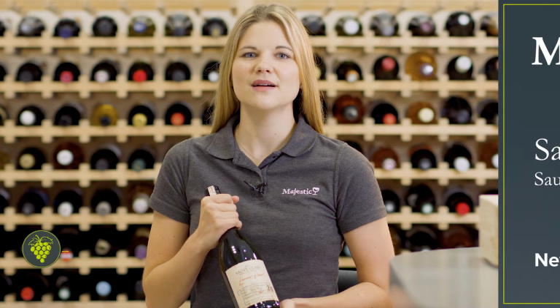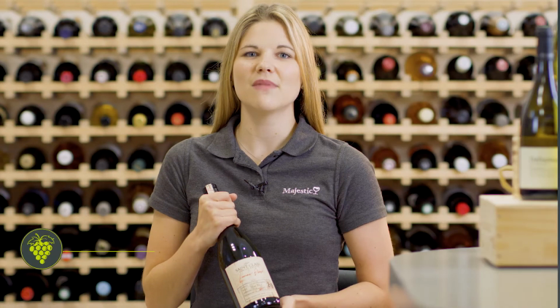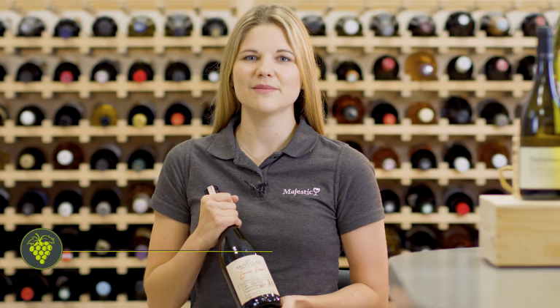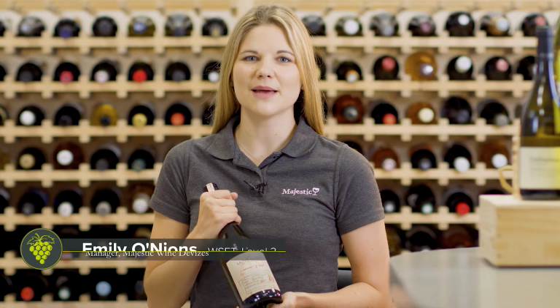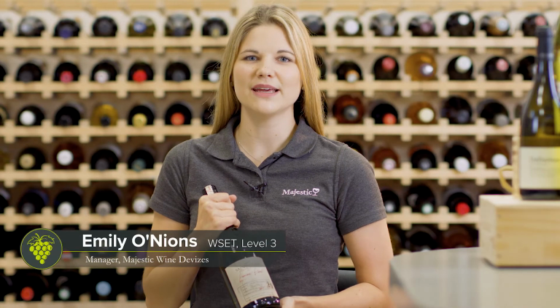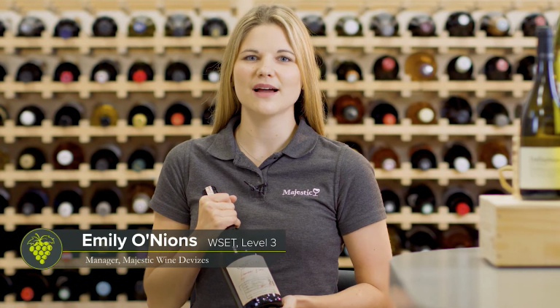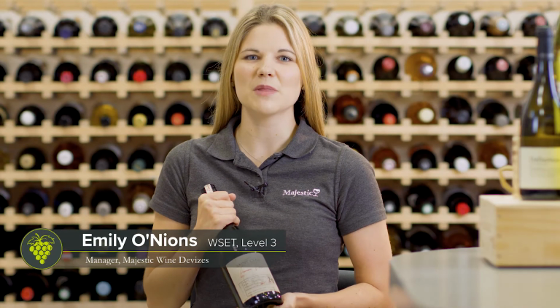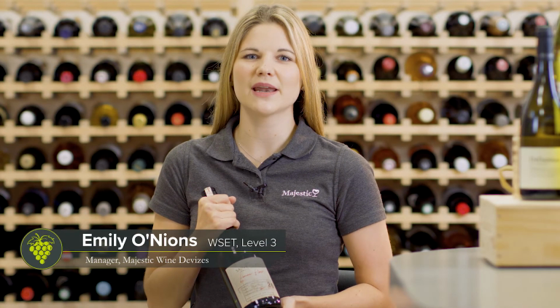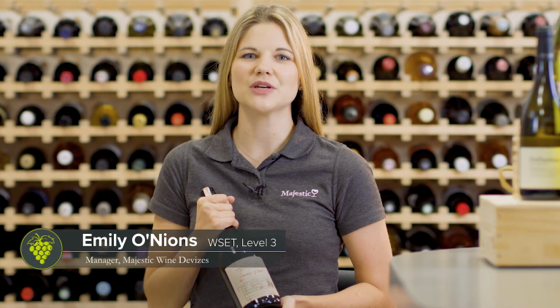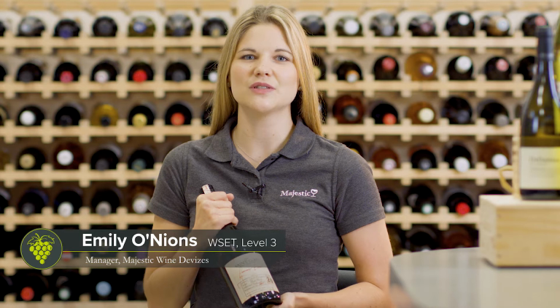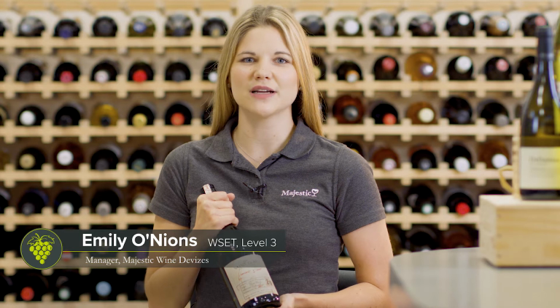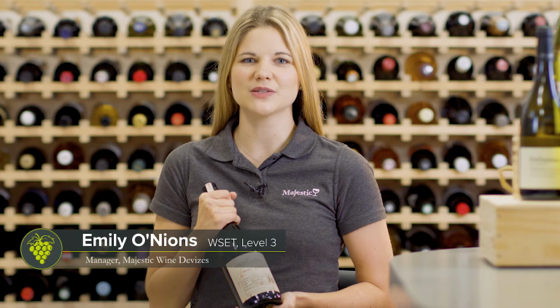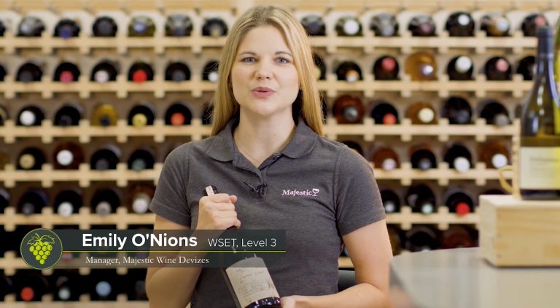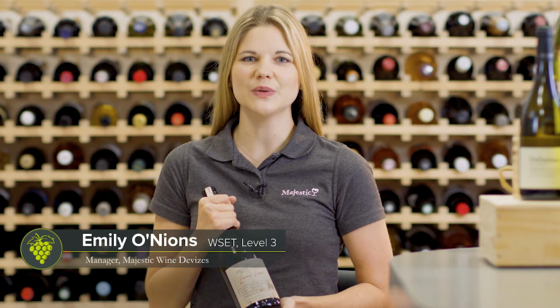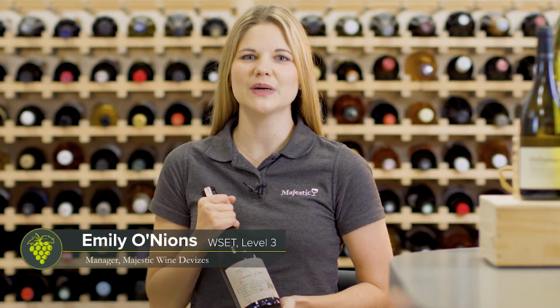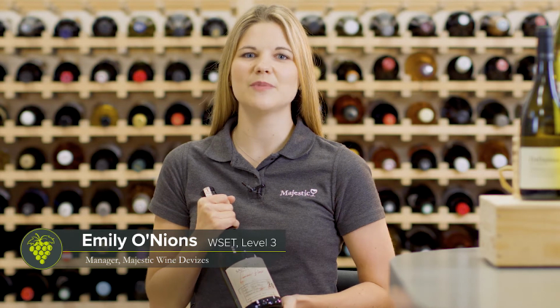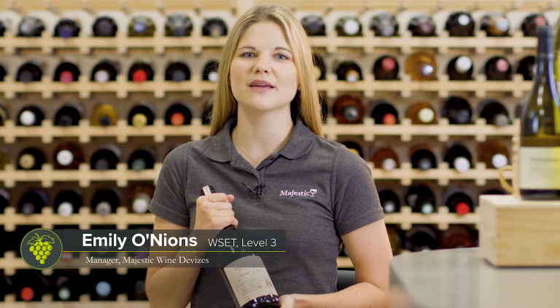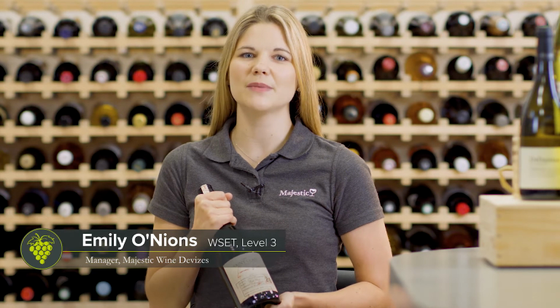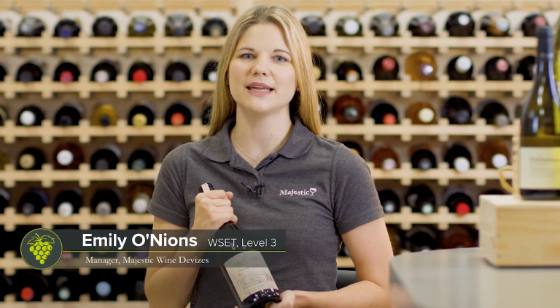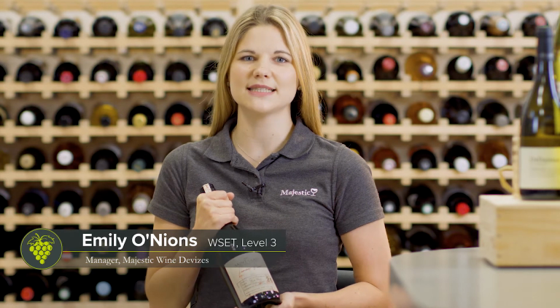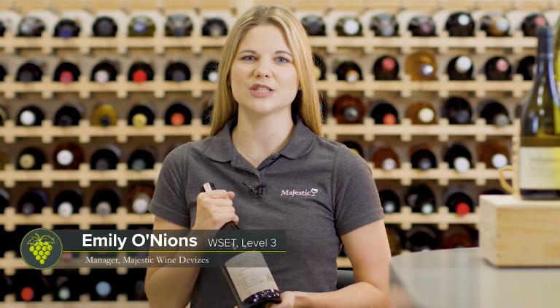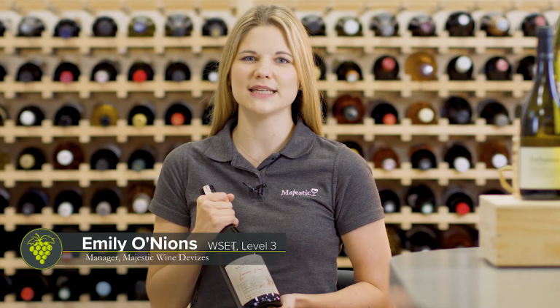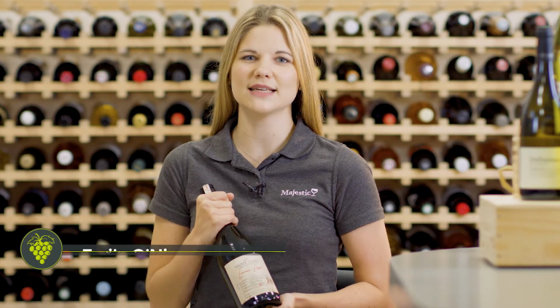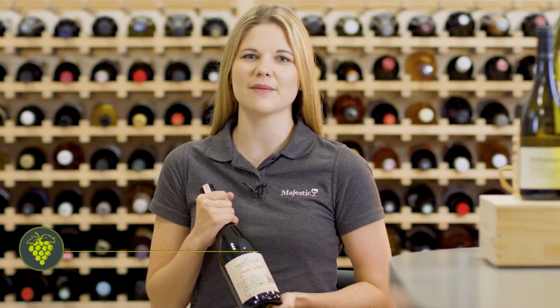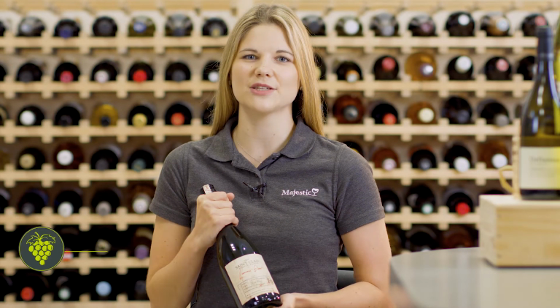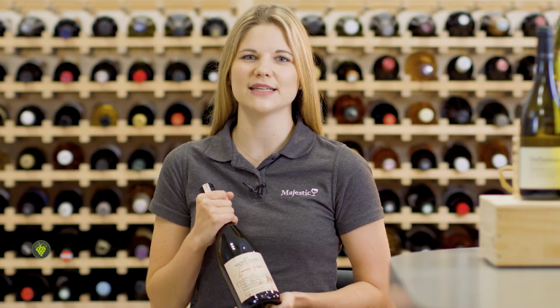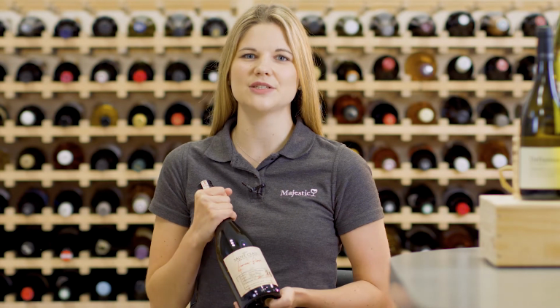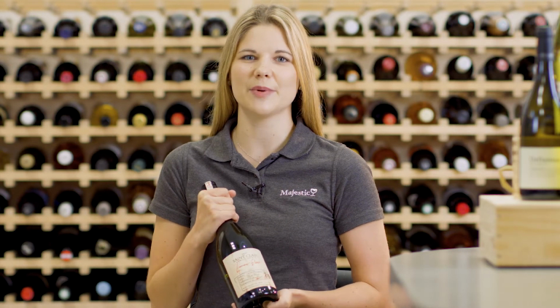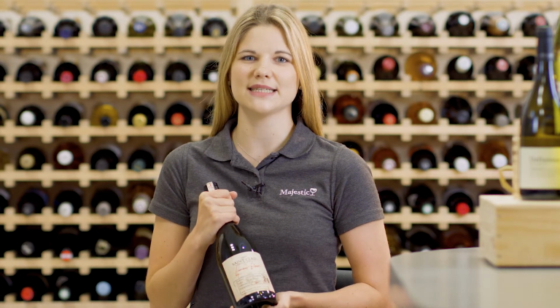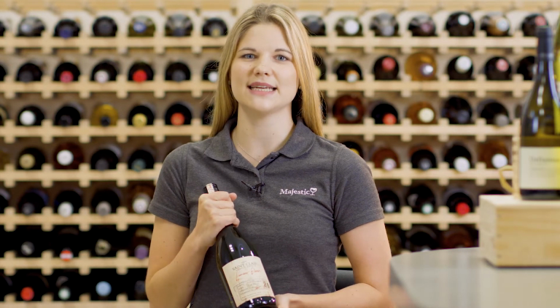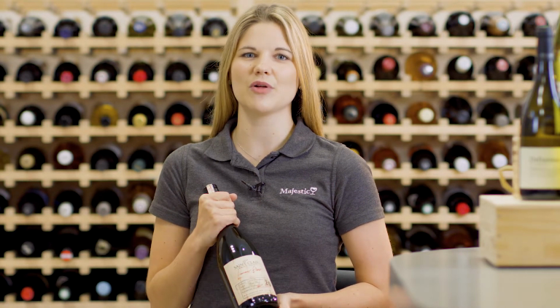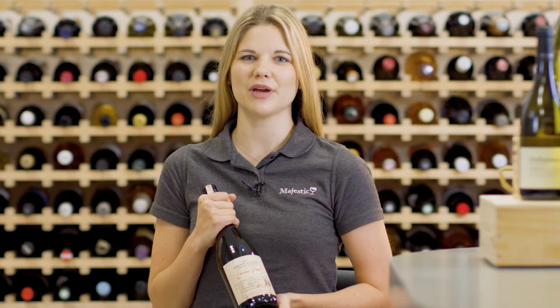My name is Emily. I'm the manager of the Devizes store. I've been in the company nearly six years and I'm educated to WSET Level 3.